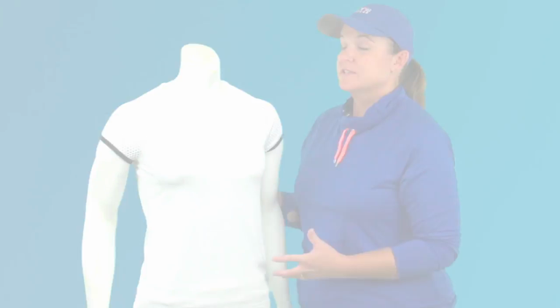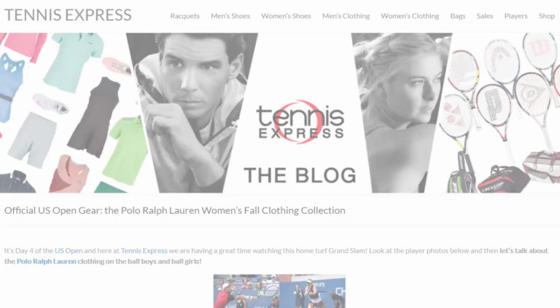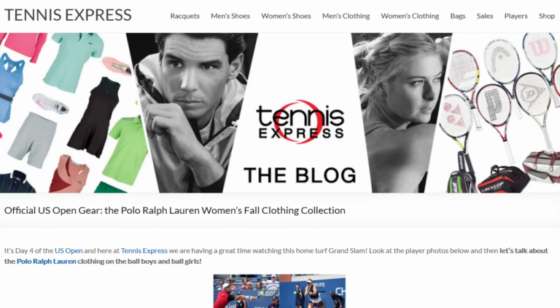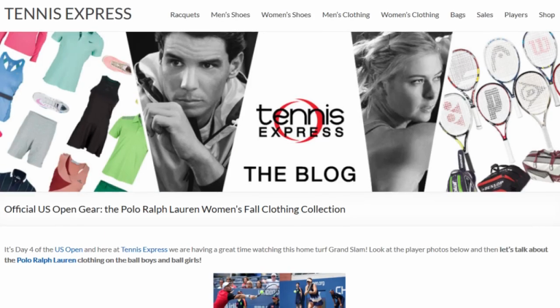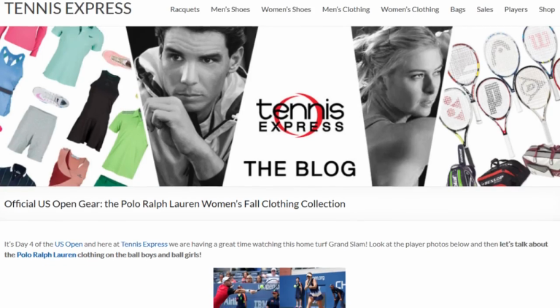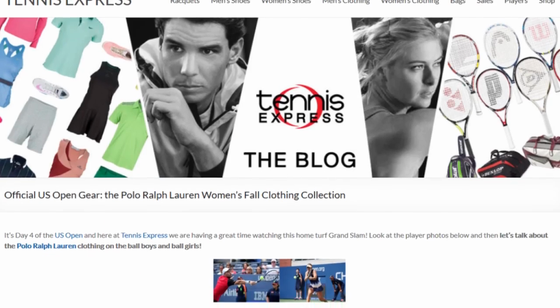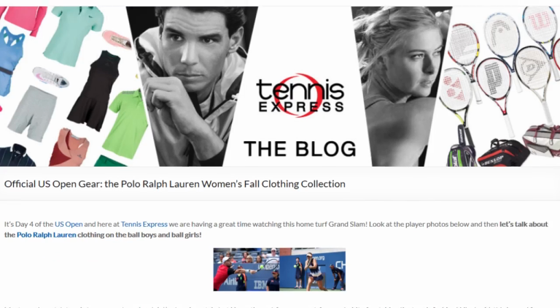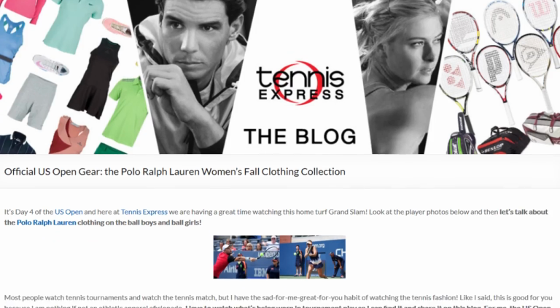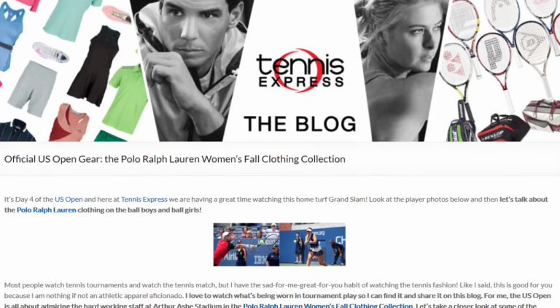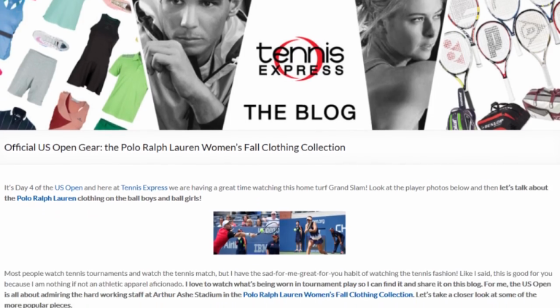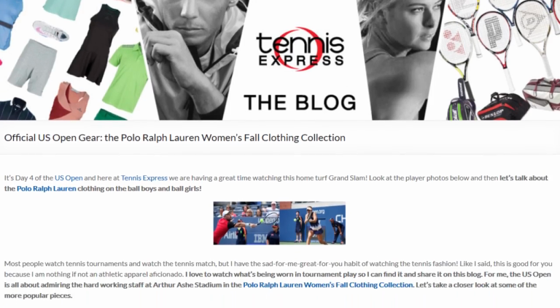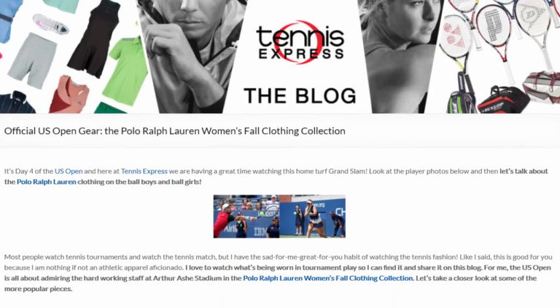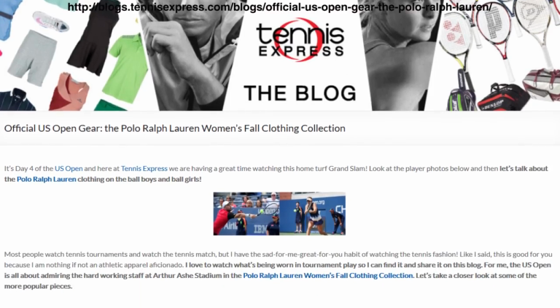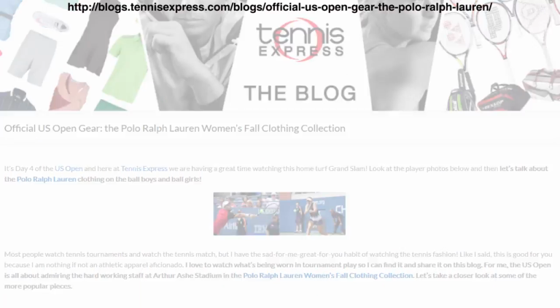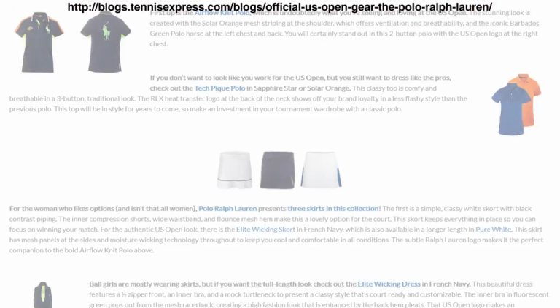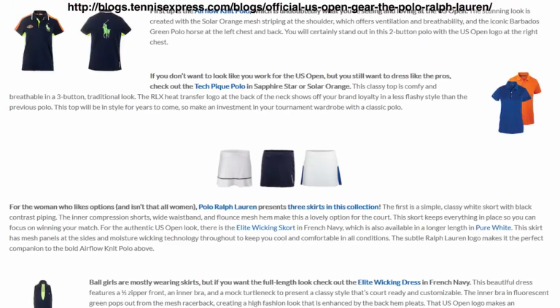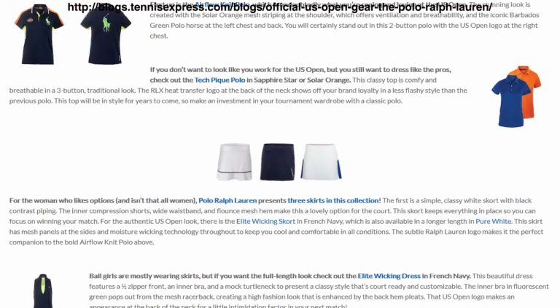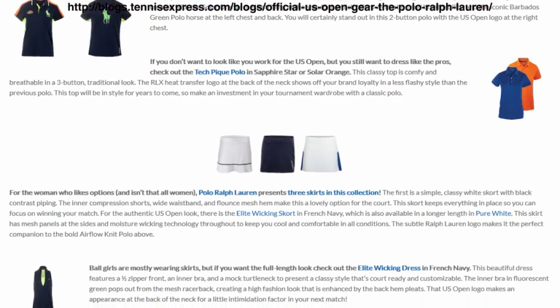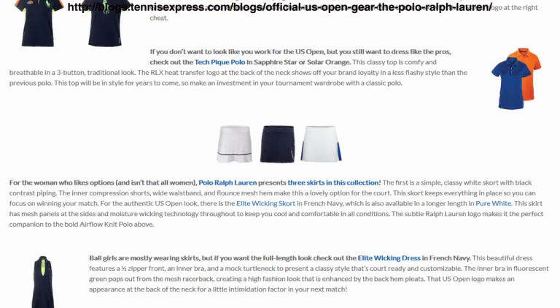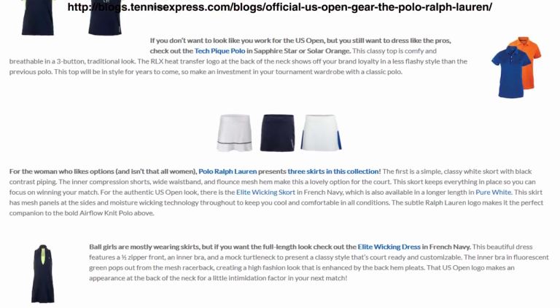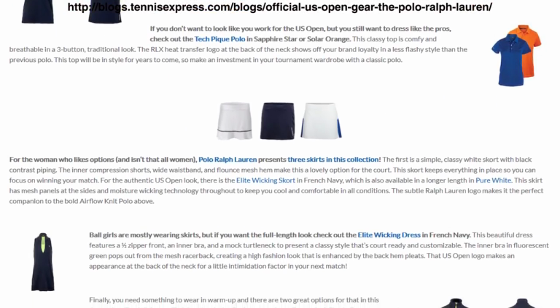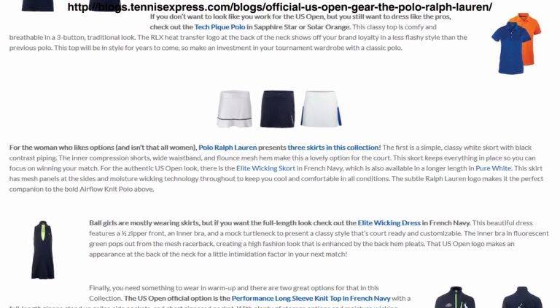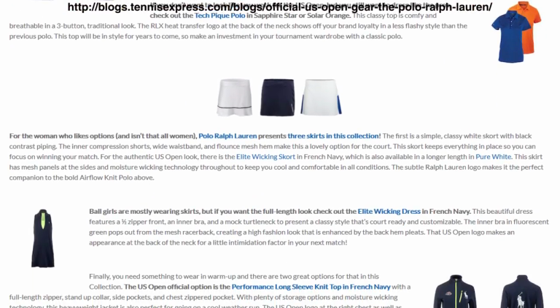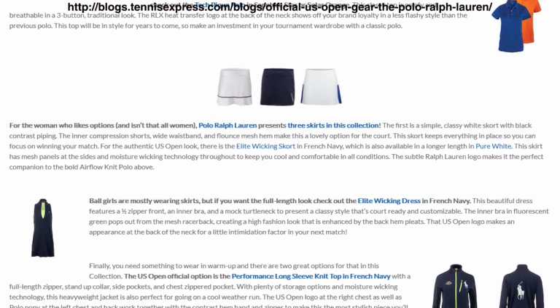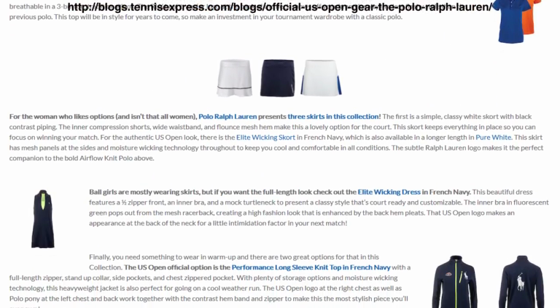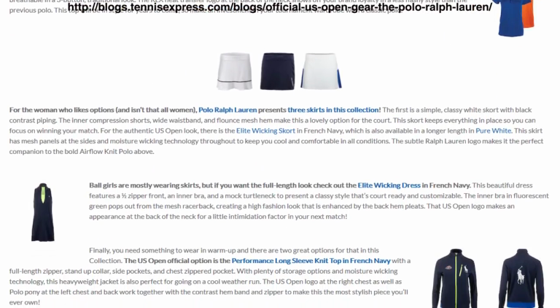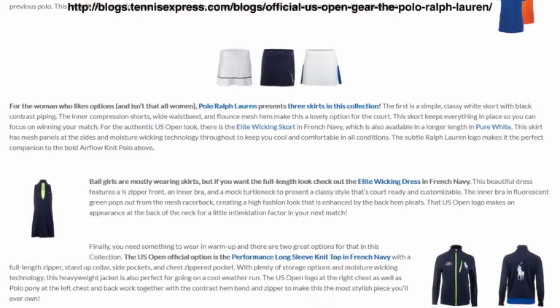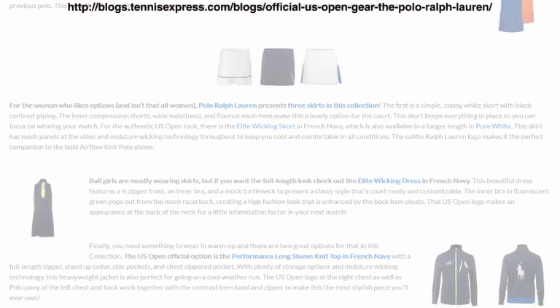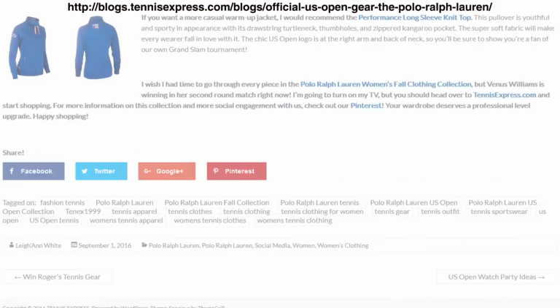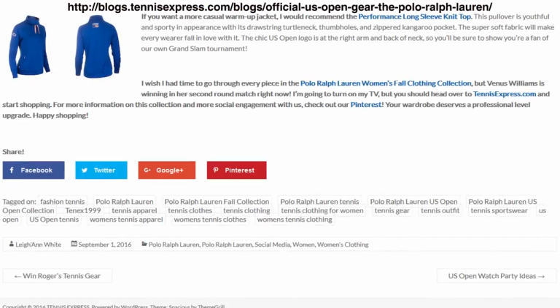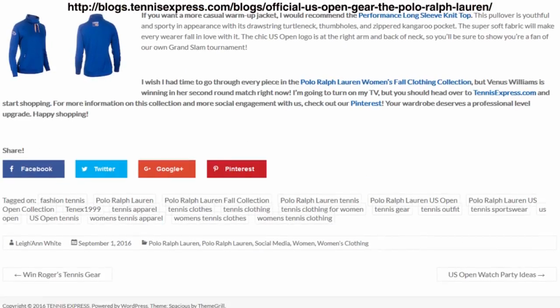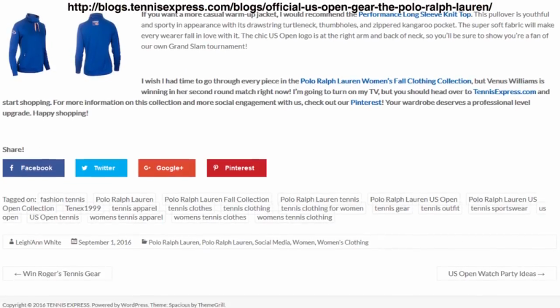We've also featured this outfit in our blog, the Polo Ralph Lauren US Open, so go ahead and check that out. Thanks, guys.